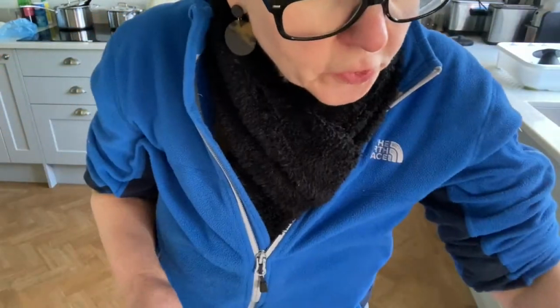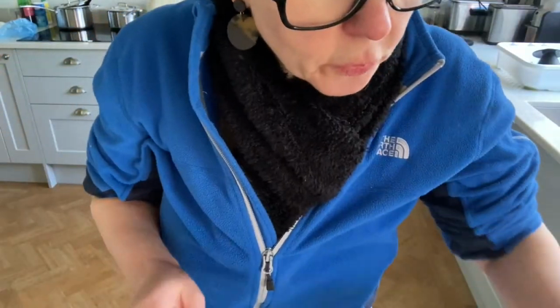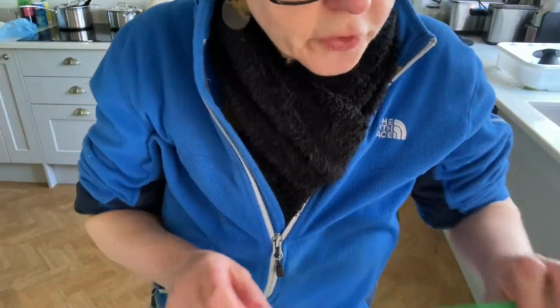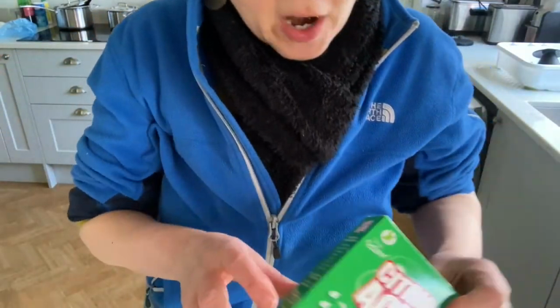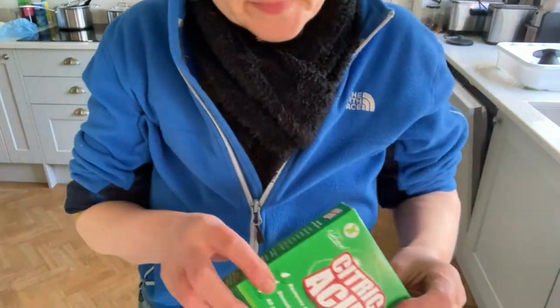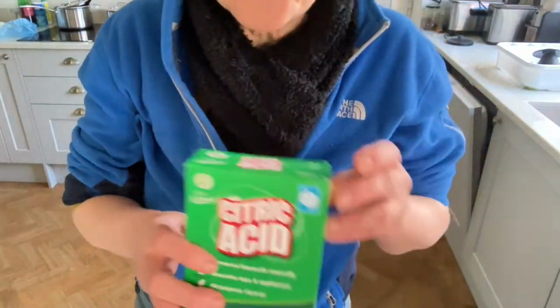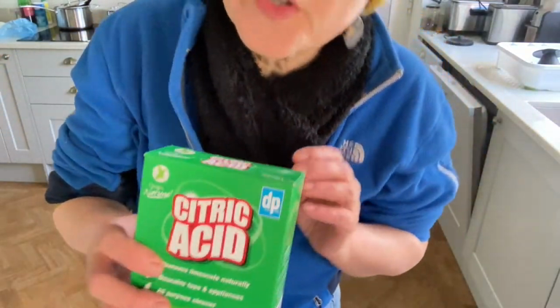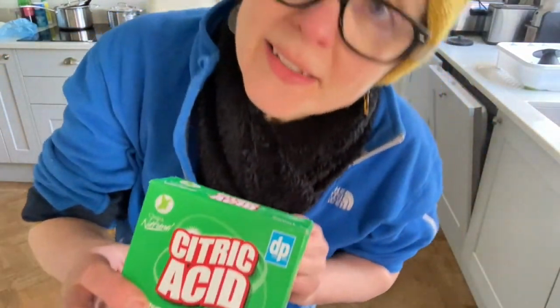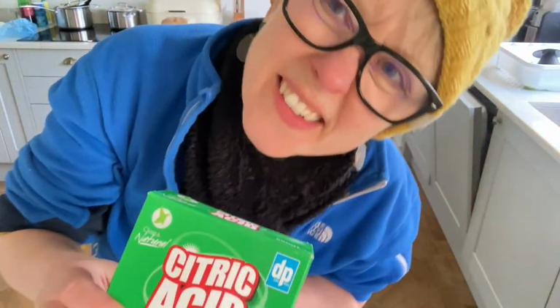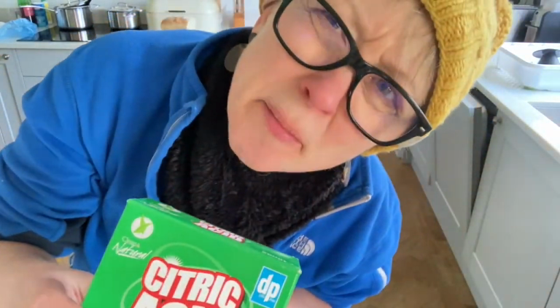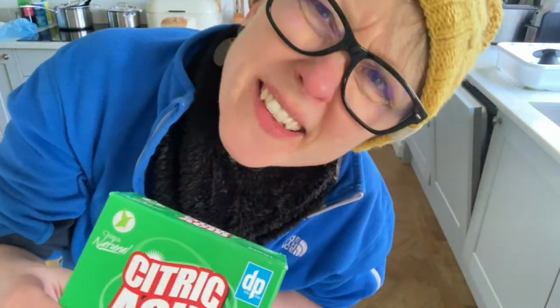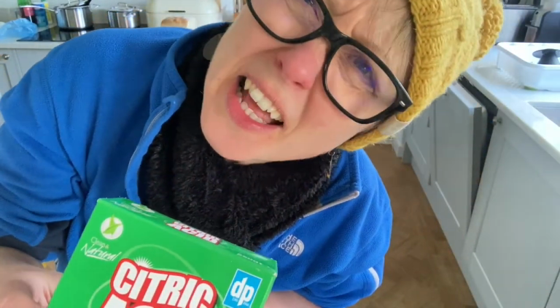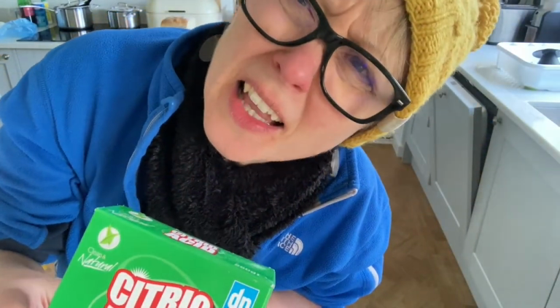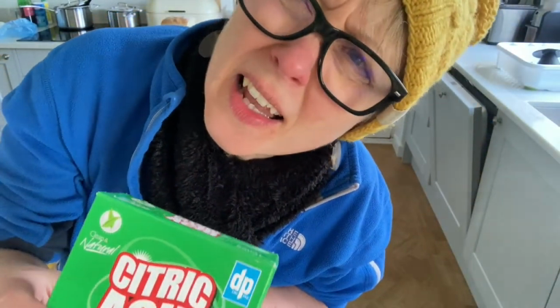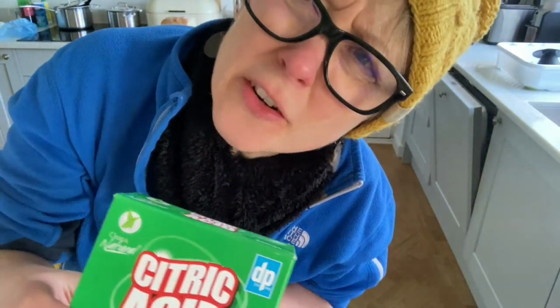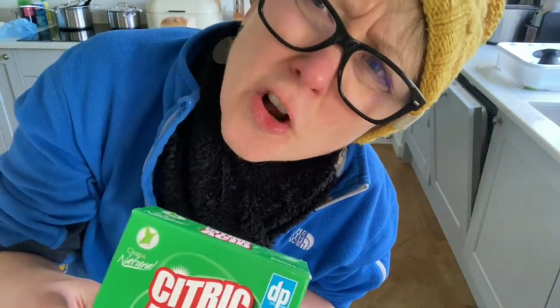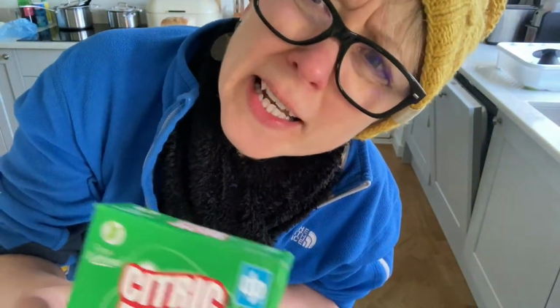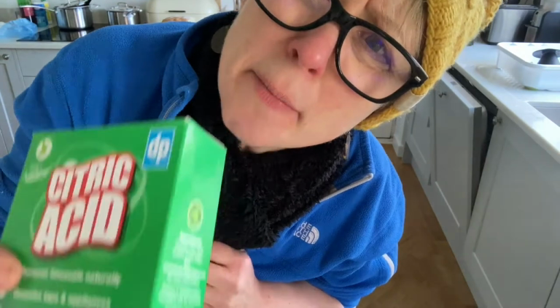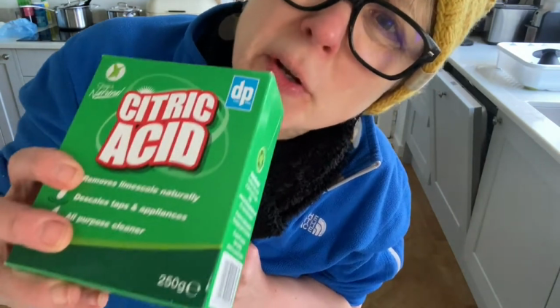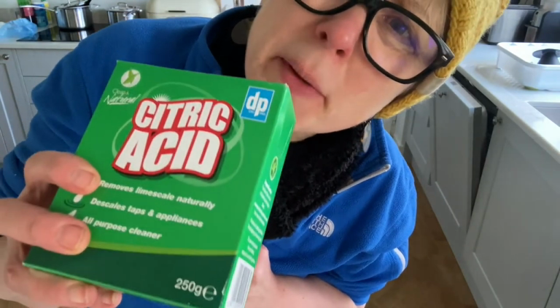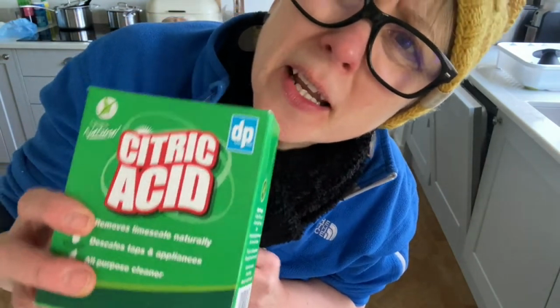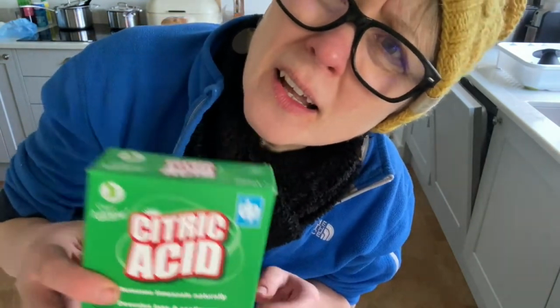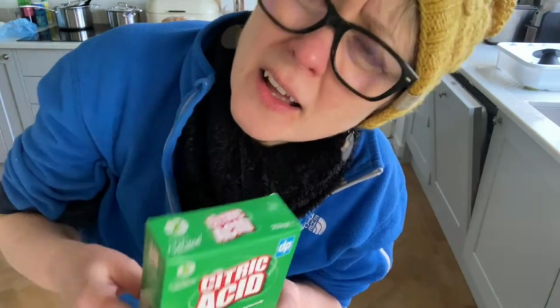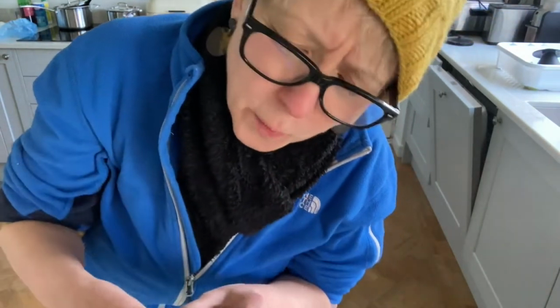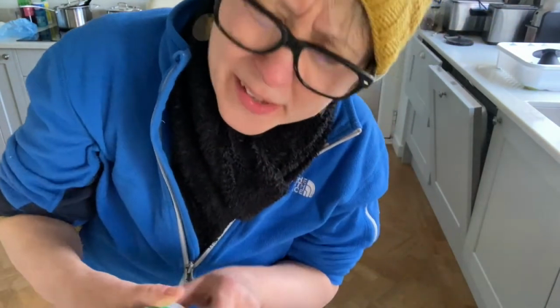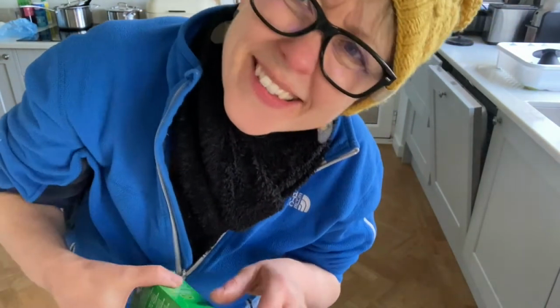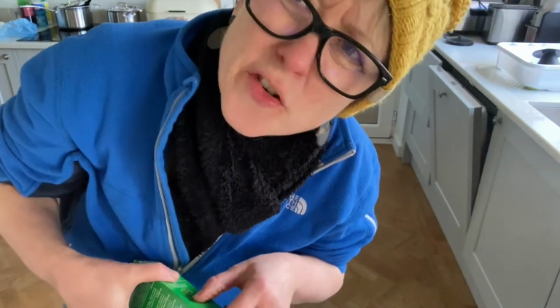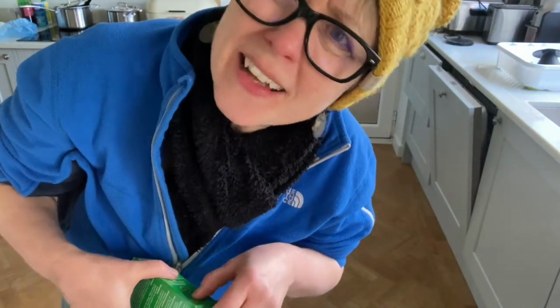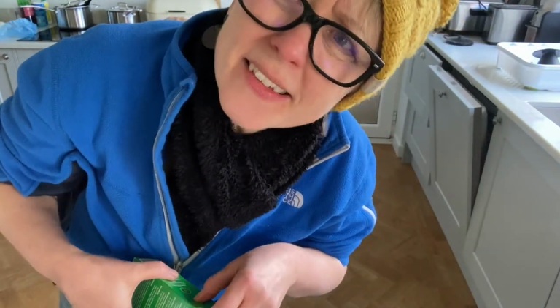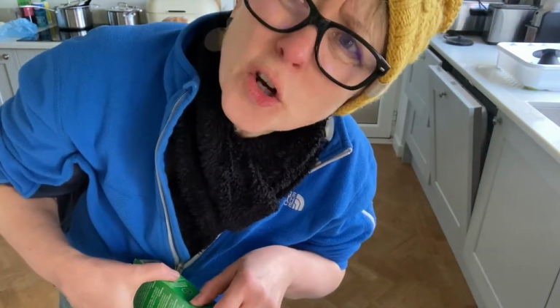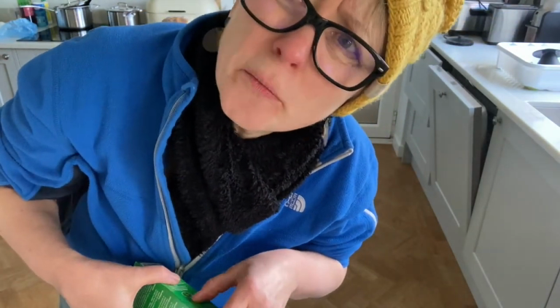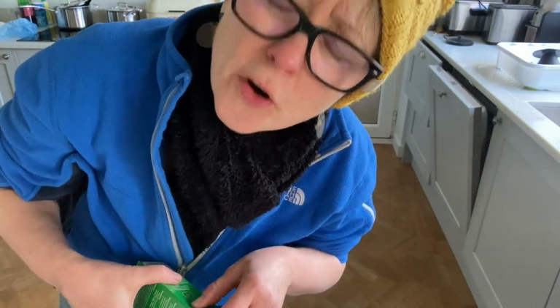200 grams of citric acid. Does that mean it's like dried lemon? I mean, where does citric acid come from?